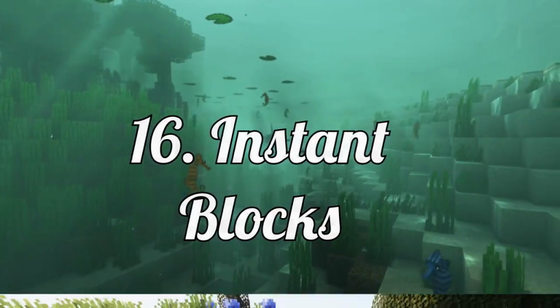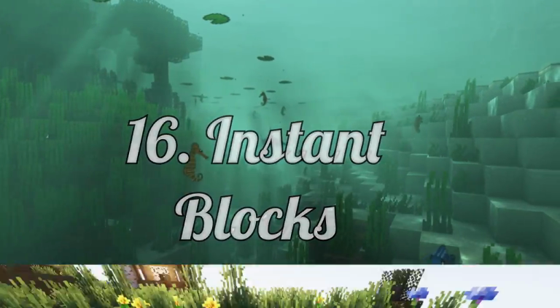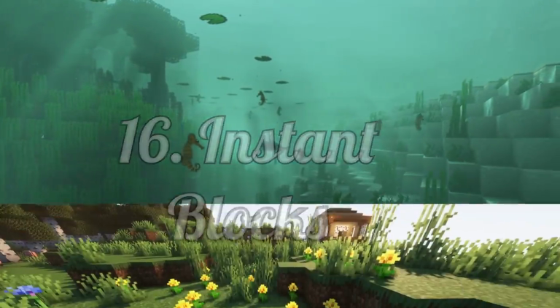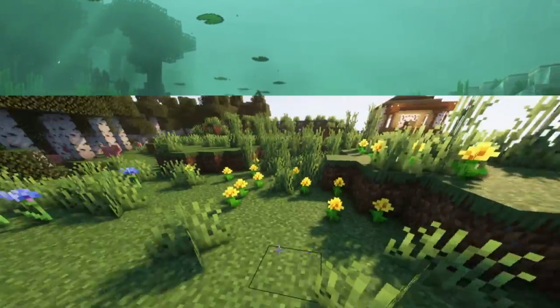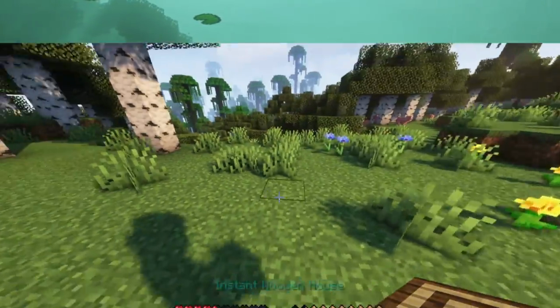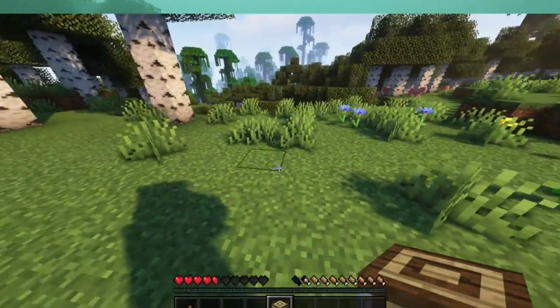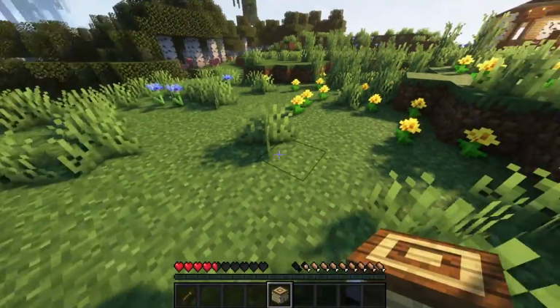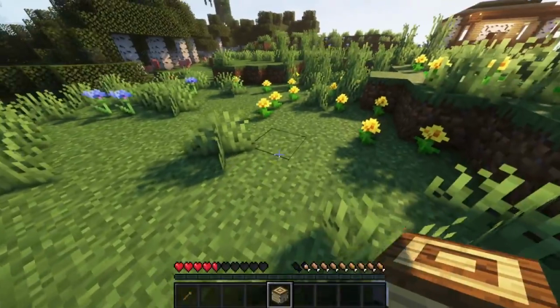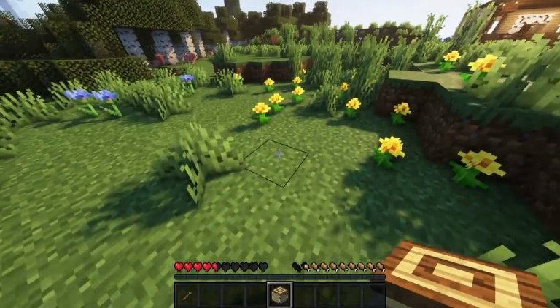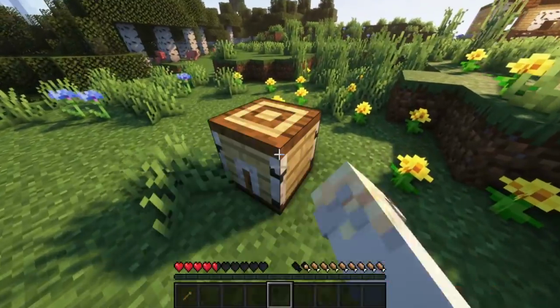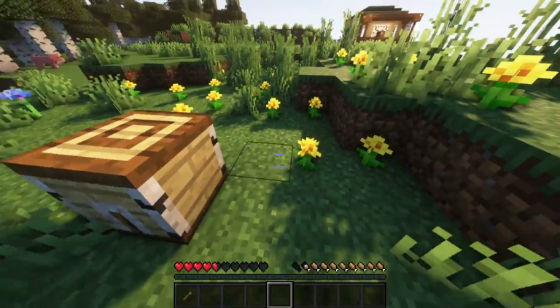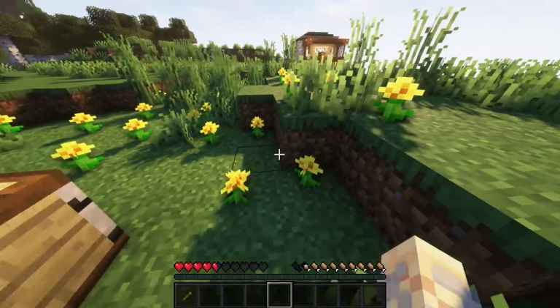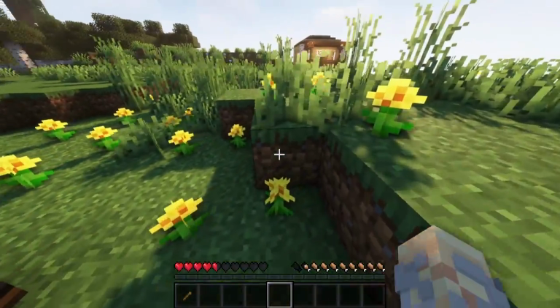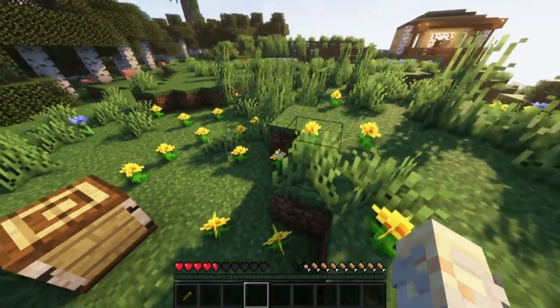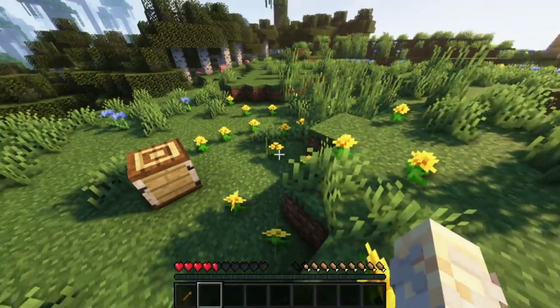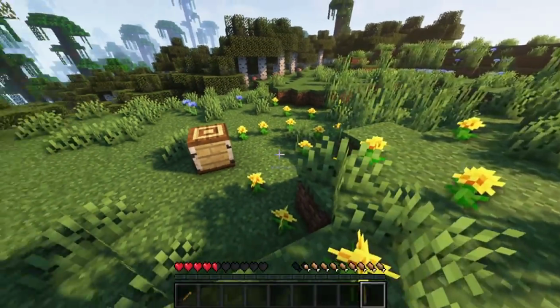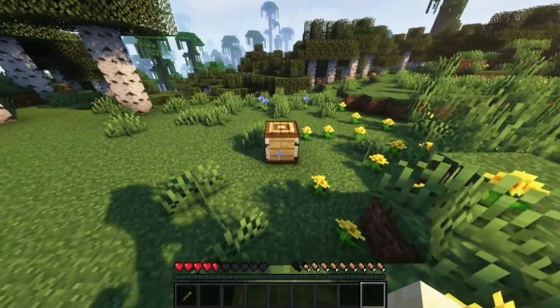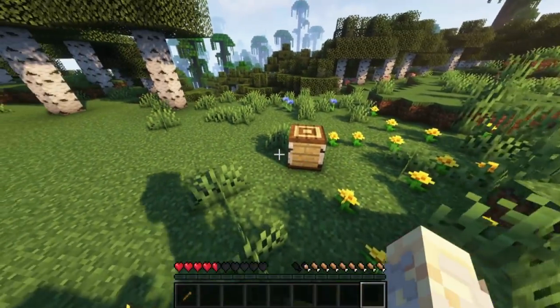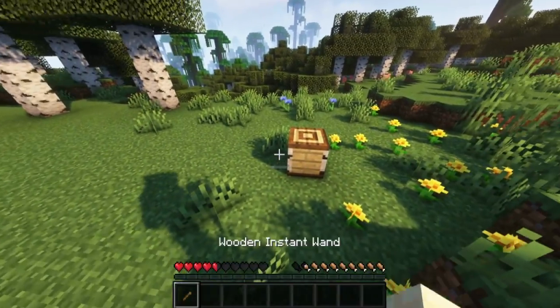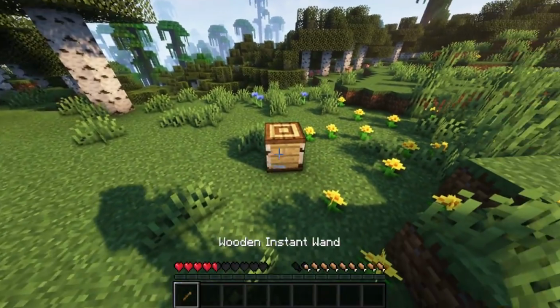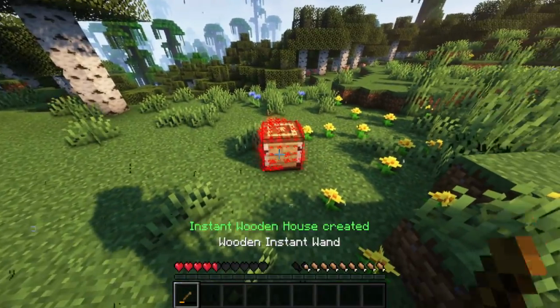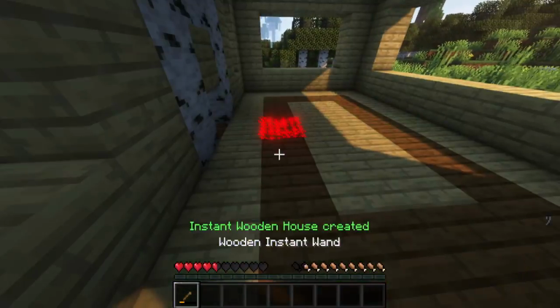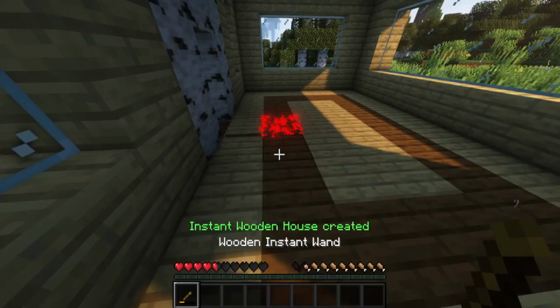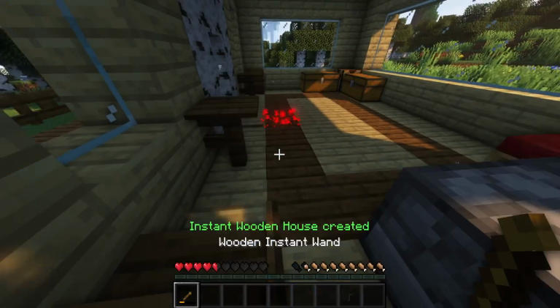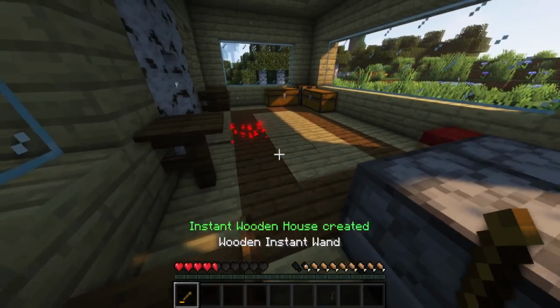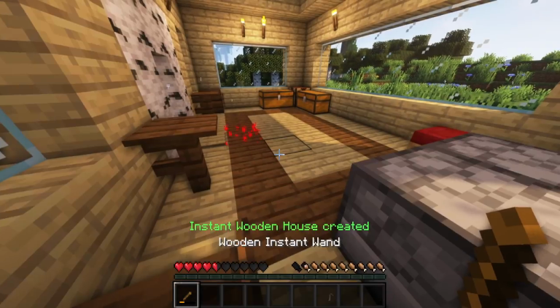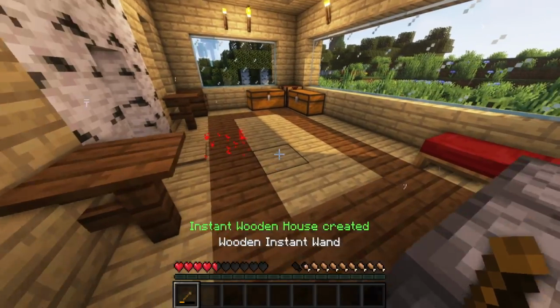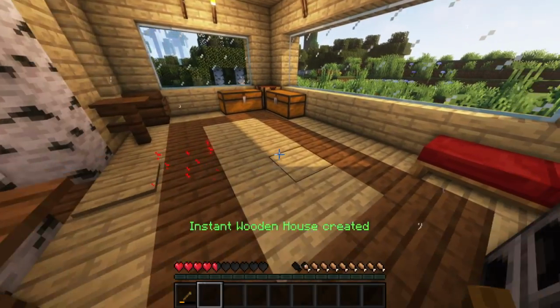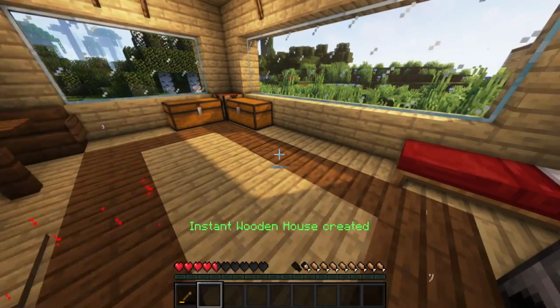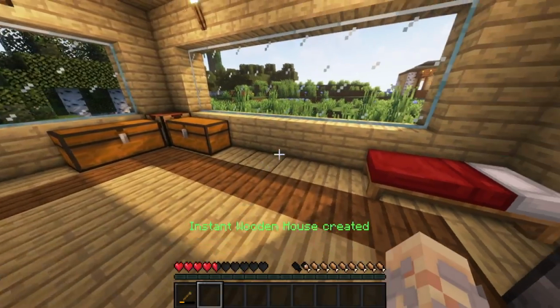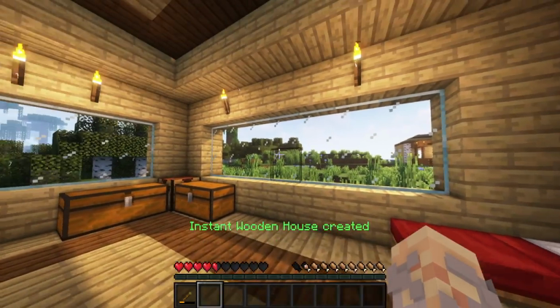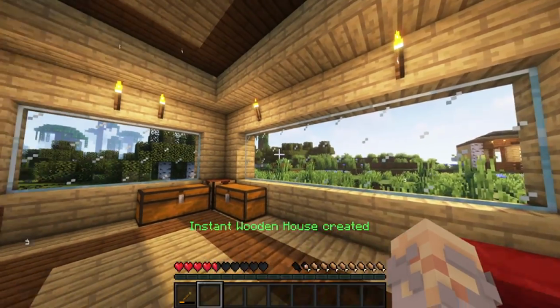These blocks give instant structures. For them to activate, players need to use instant wands.